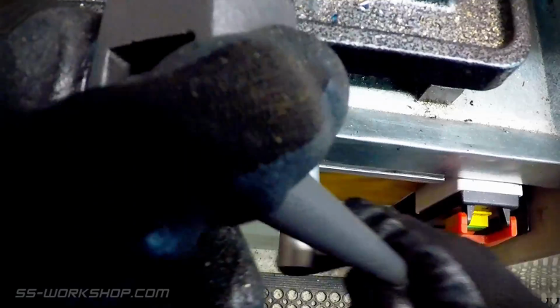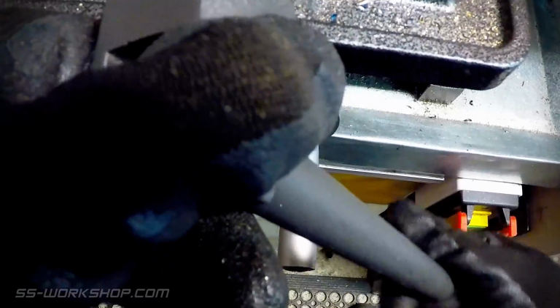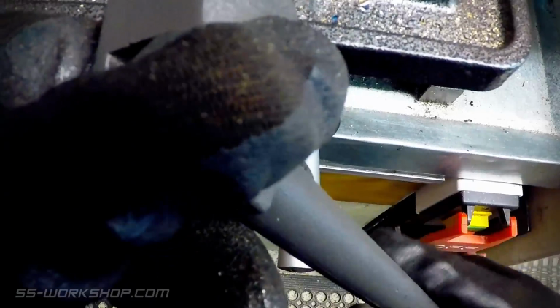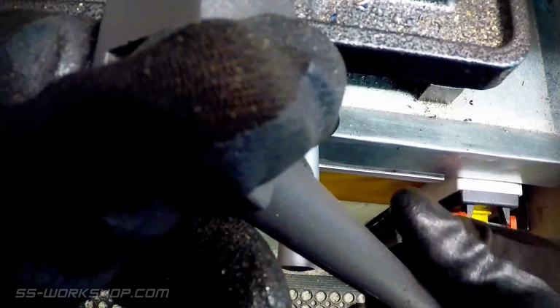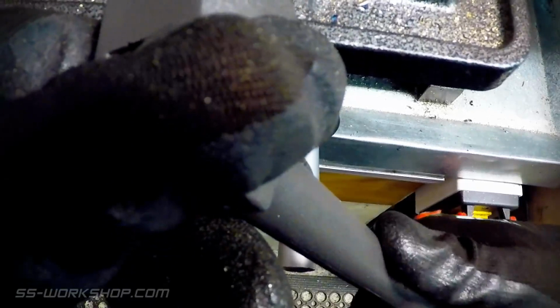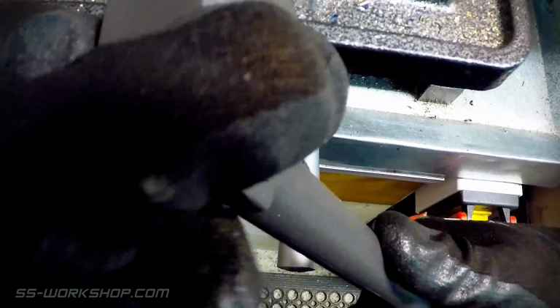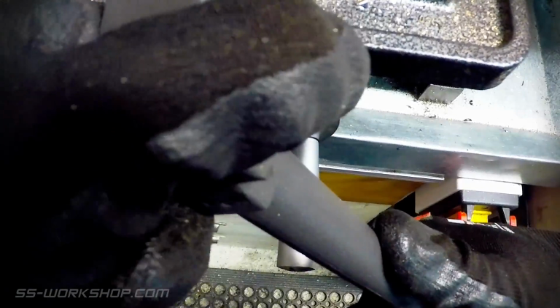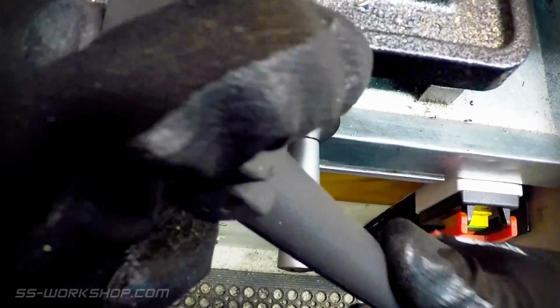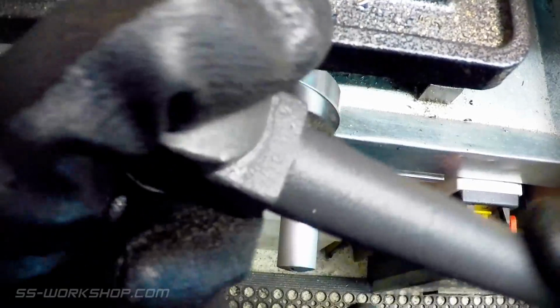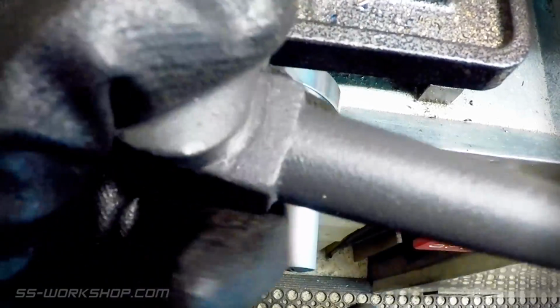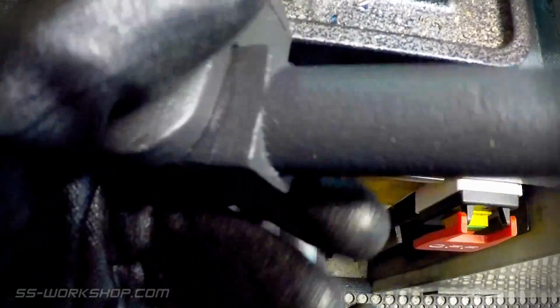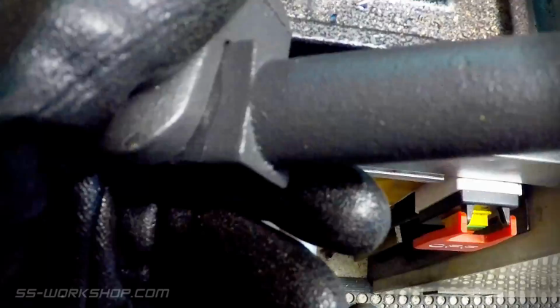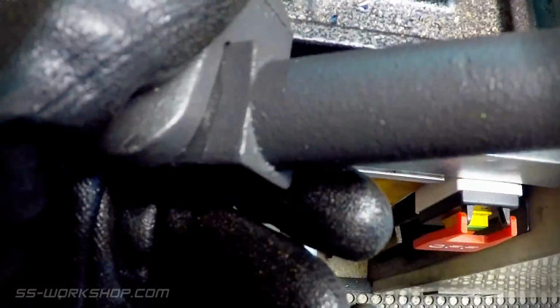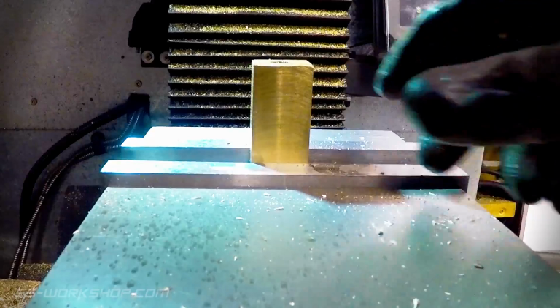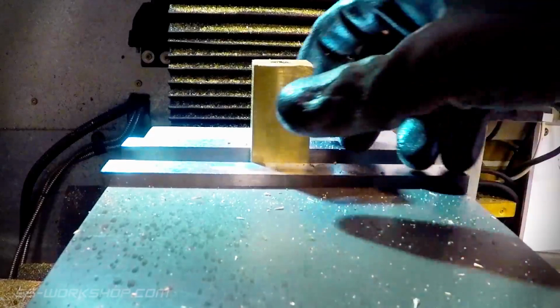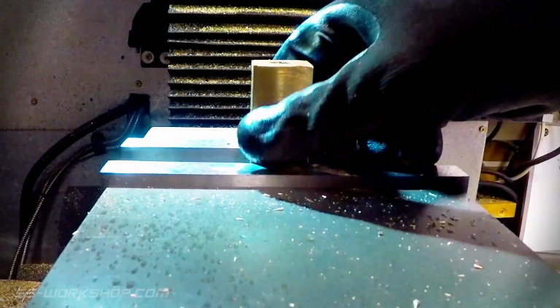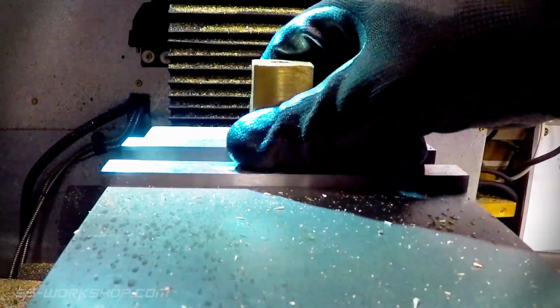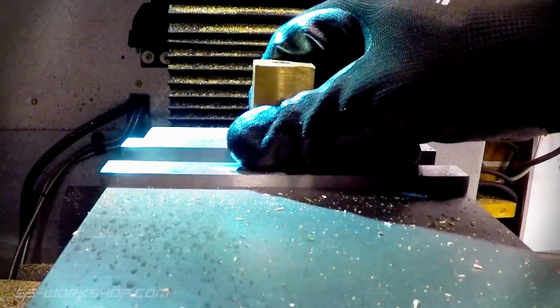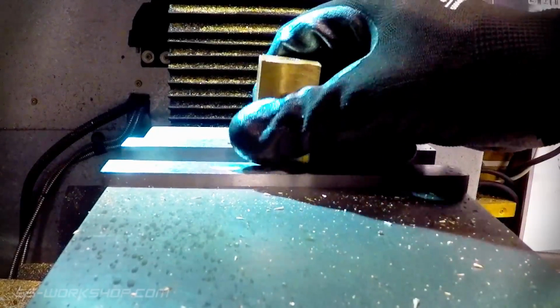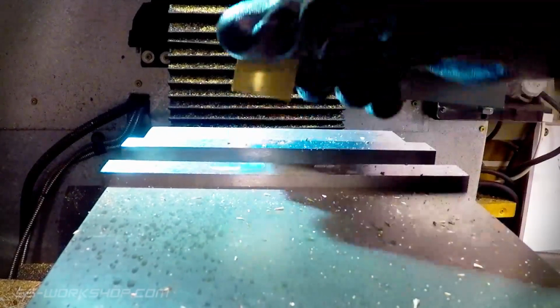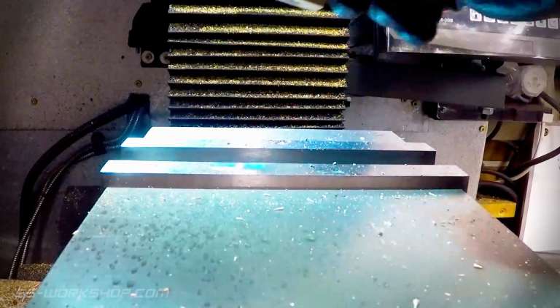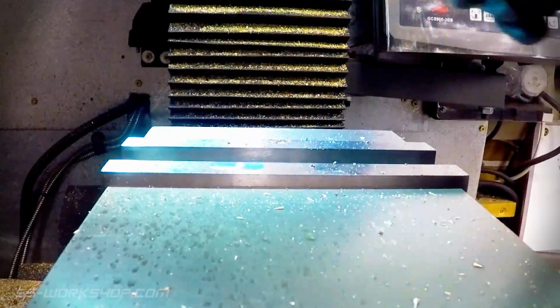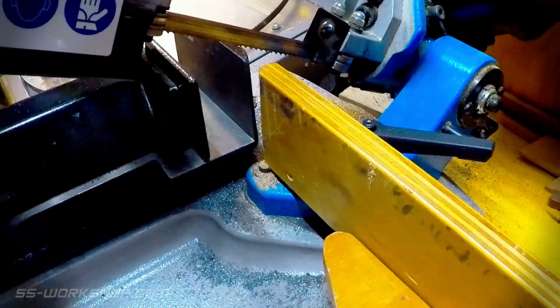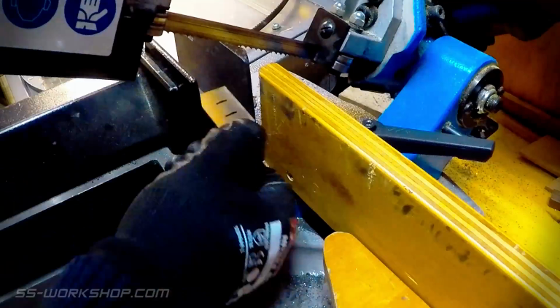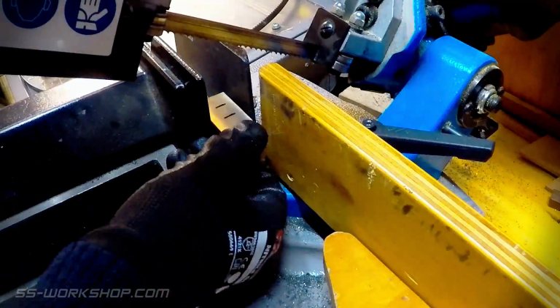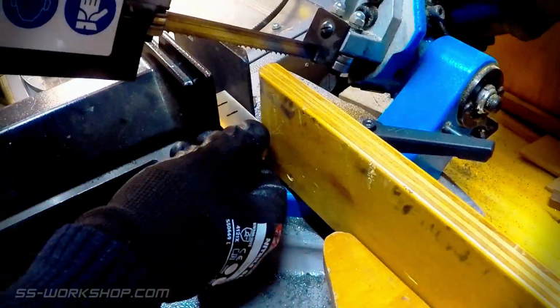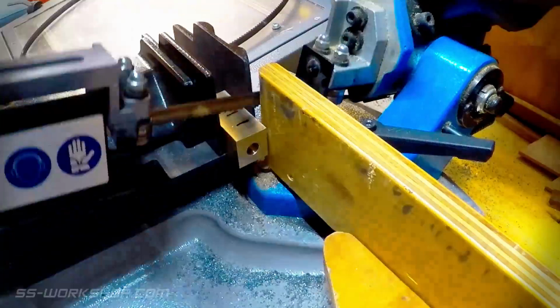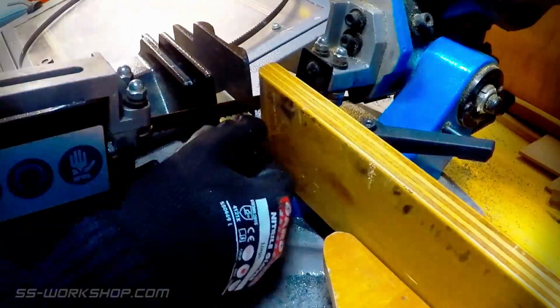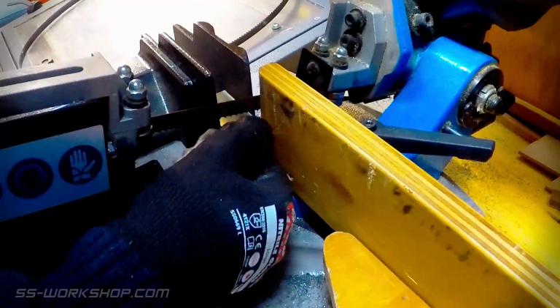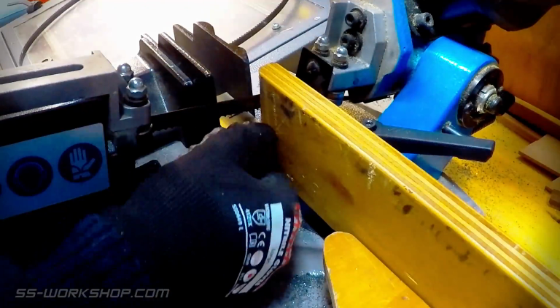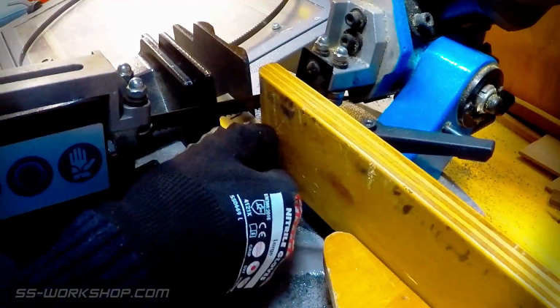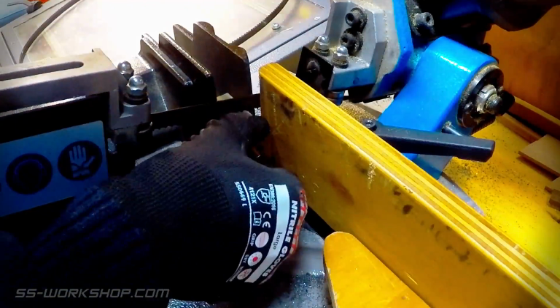Now I head back over to the horizontal bandsaw to cut the block into four separate axle boxes.